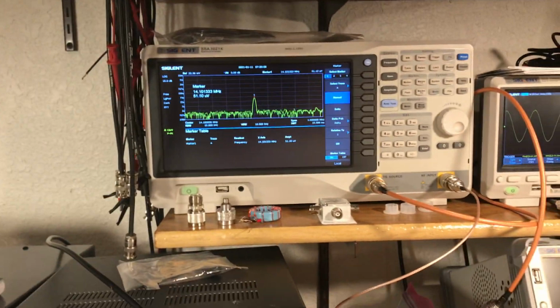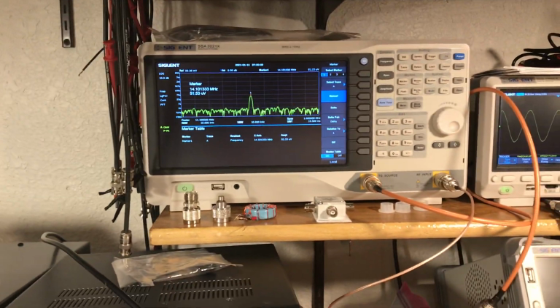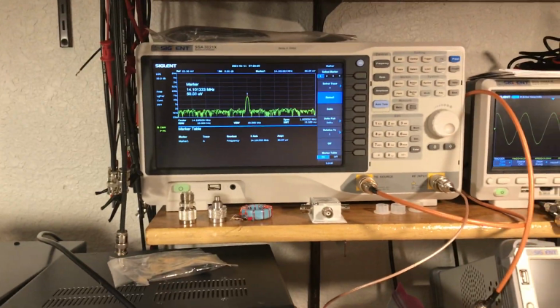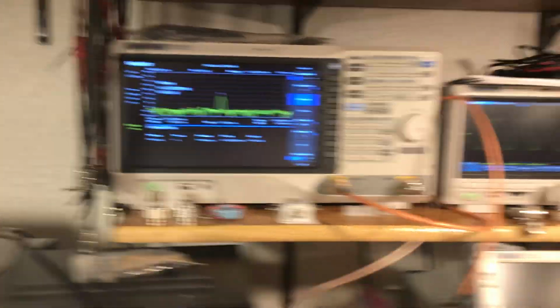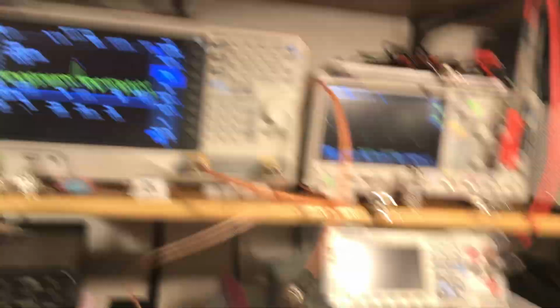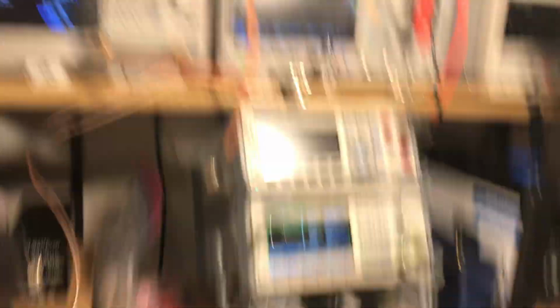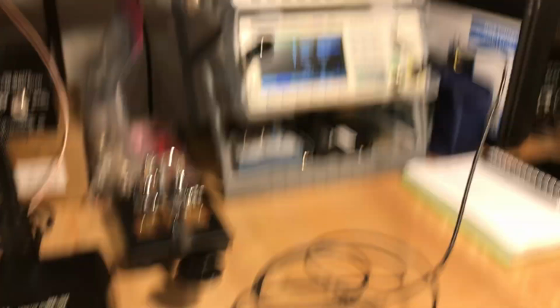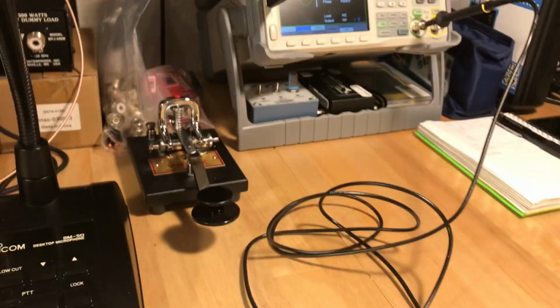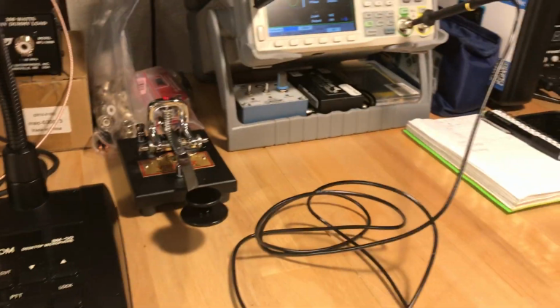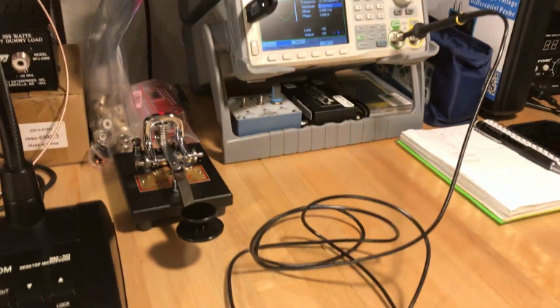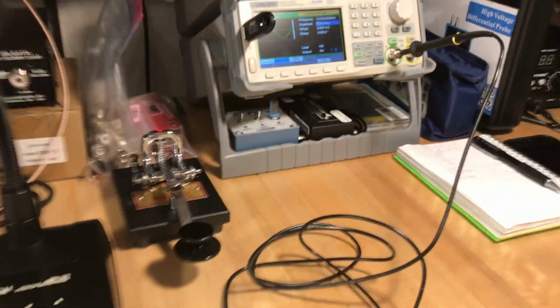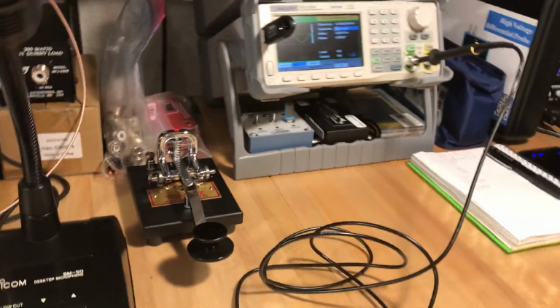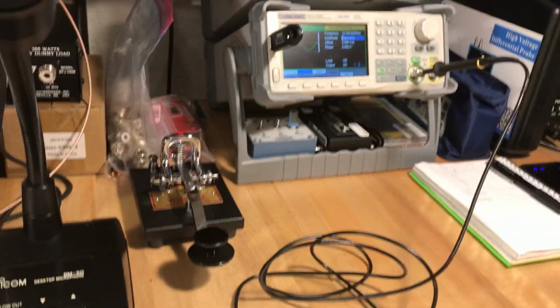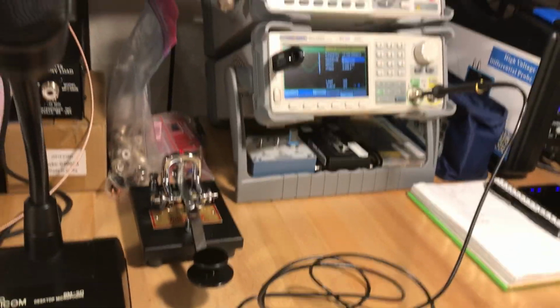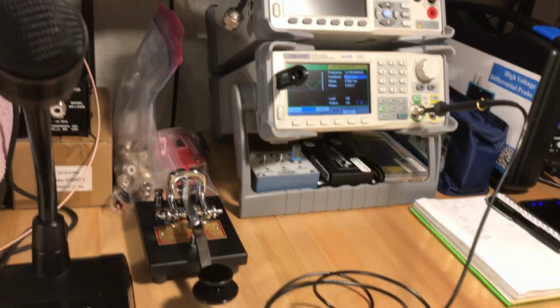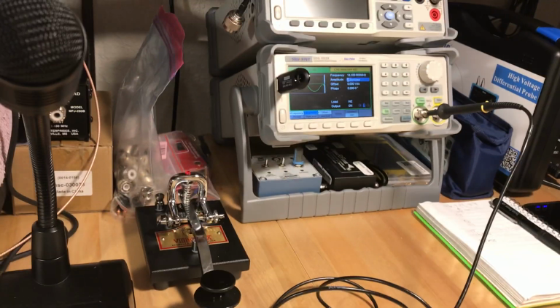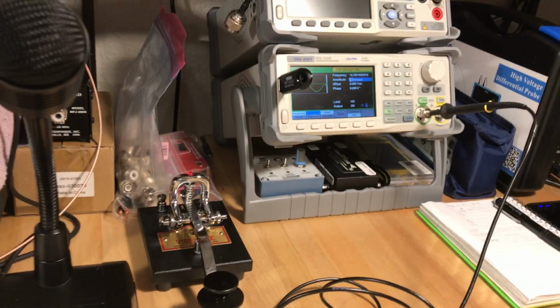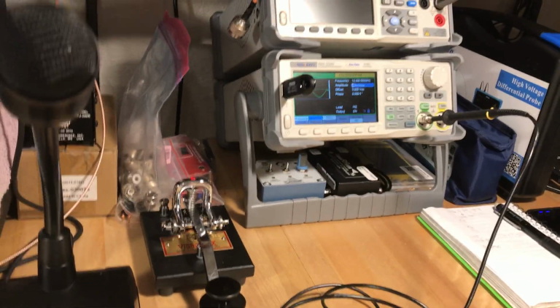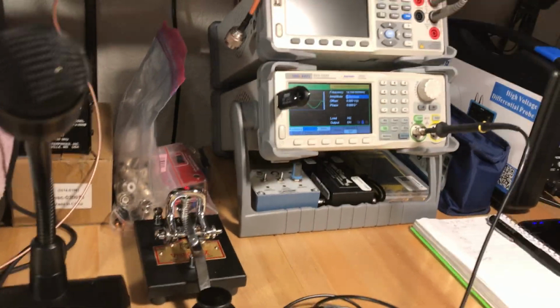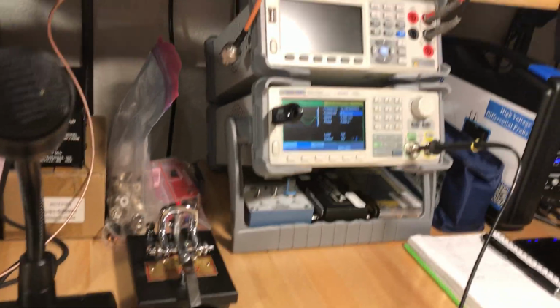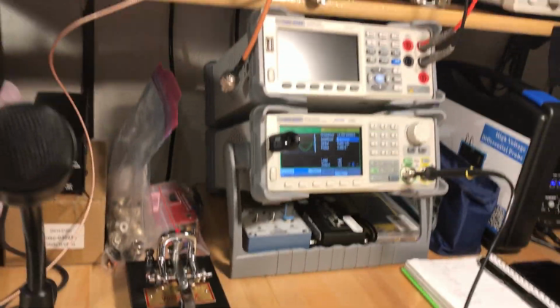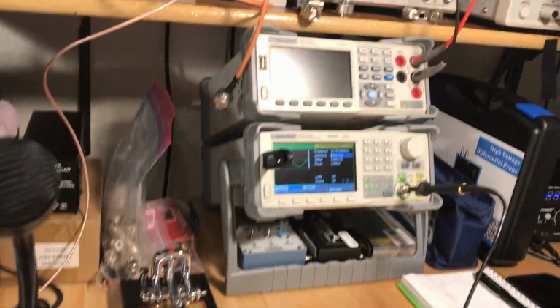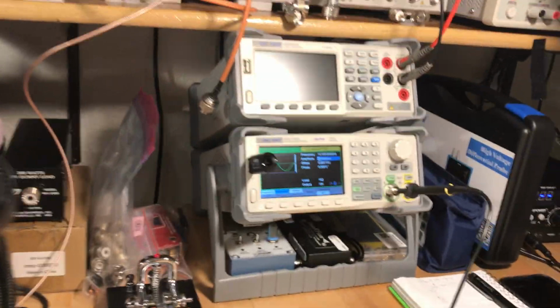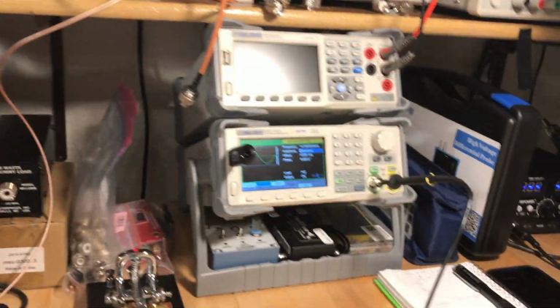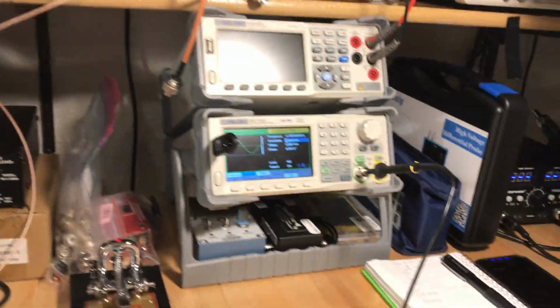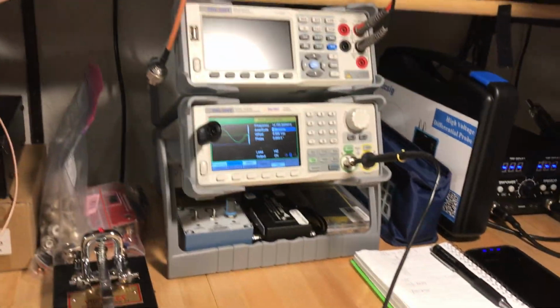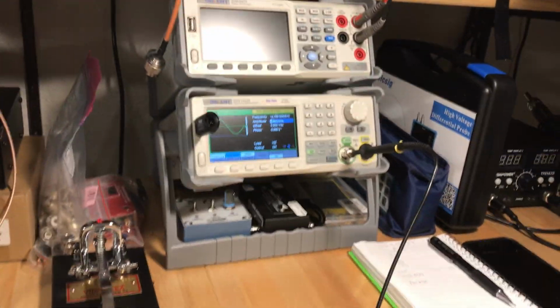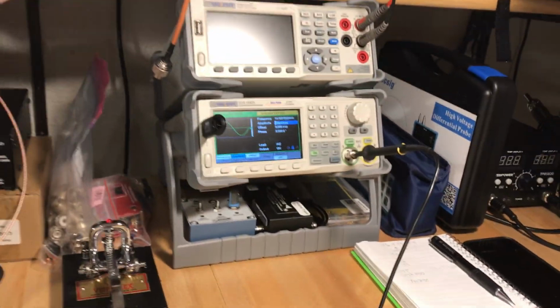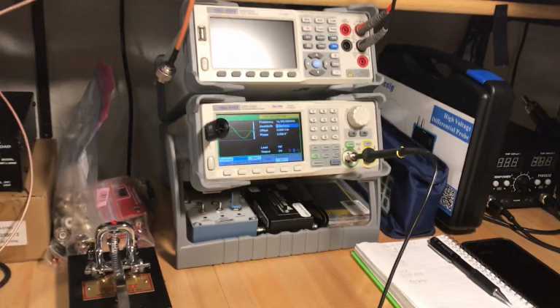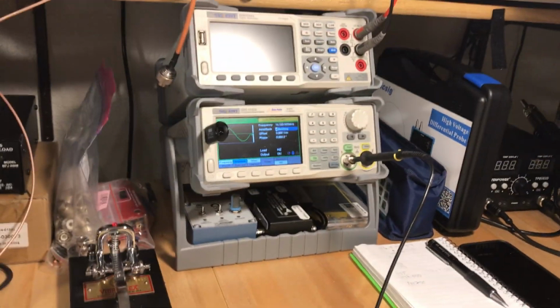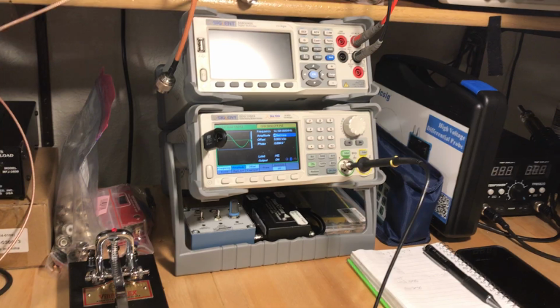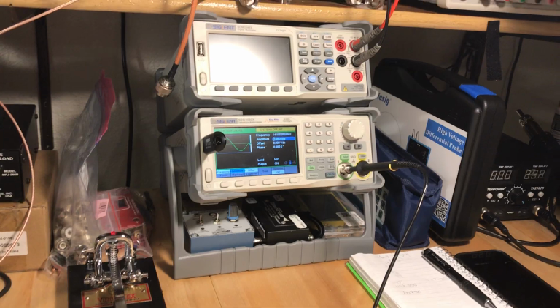Since John went home, I thought about it the next morning and did order a nice used step attenuator on eBay — it's not here yet.